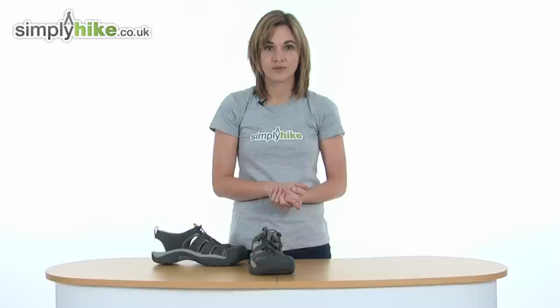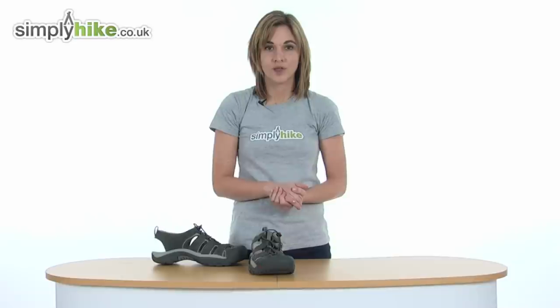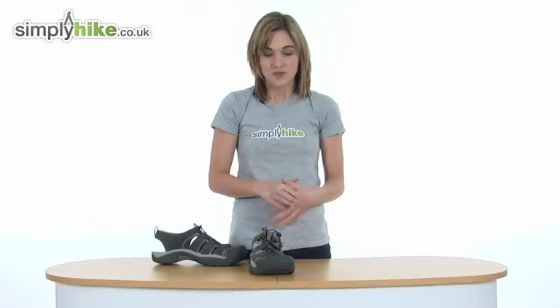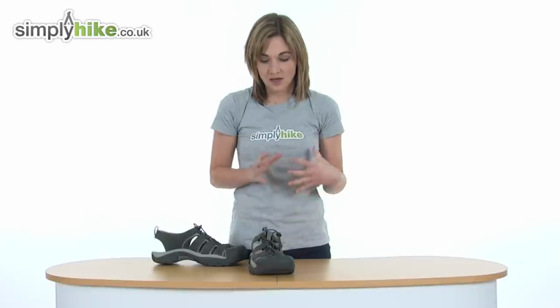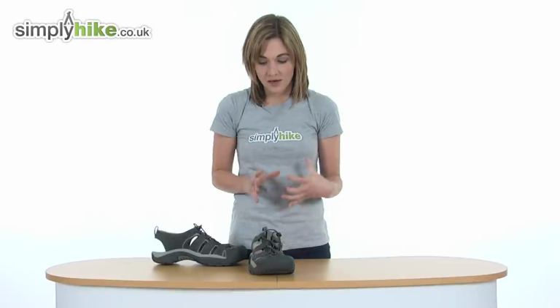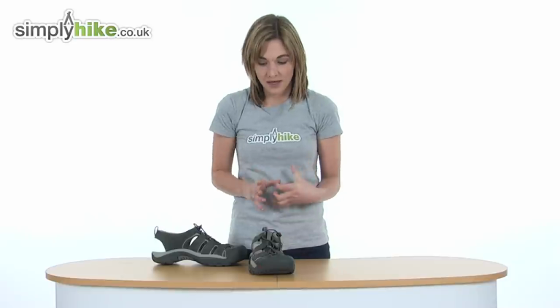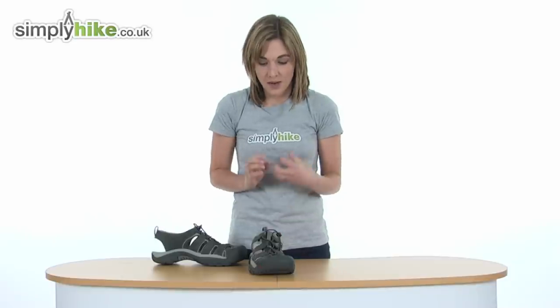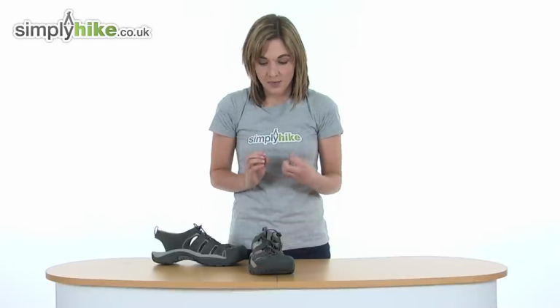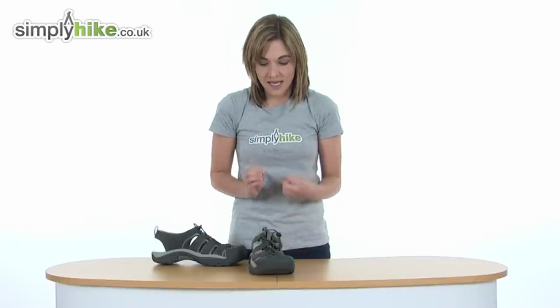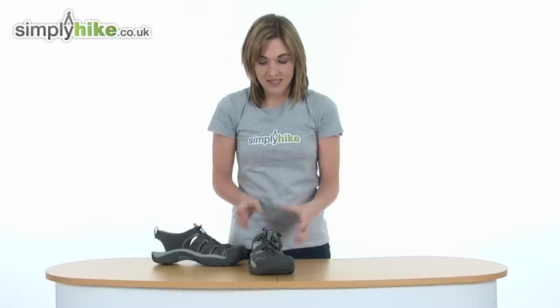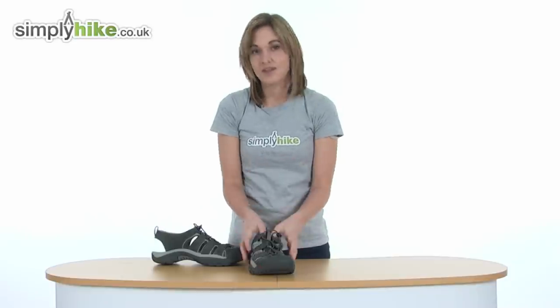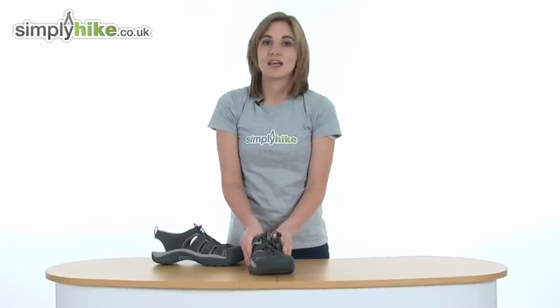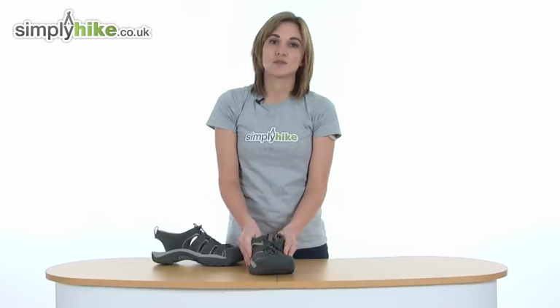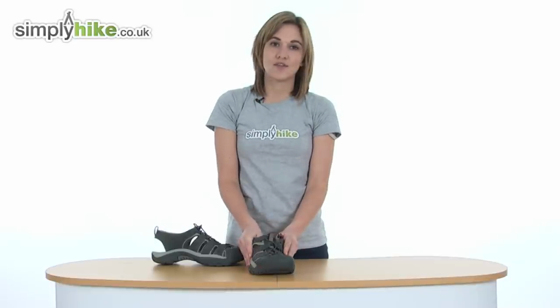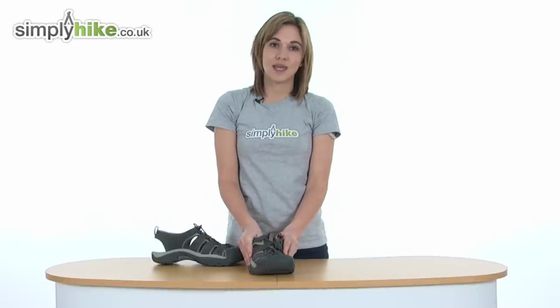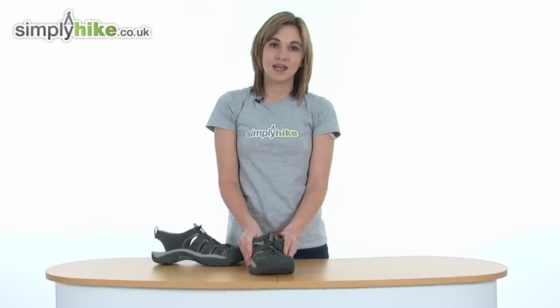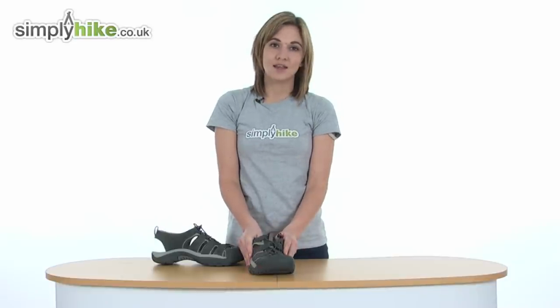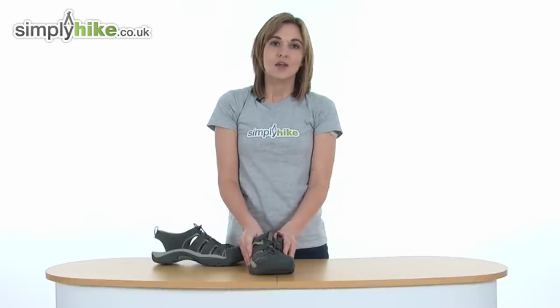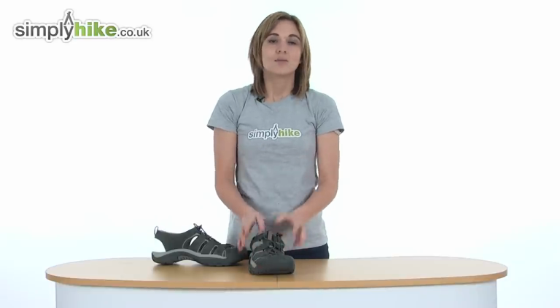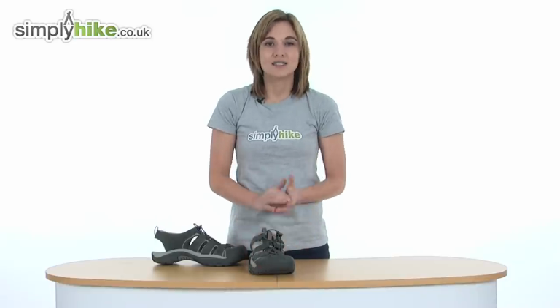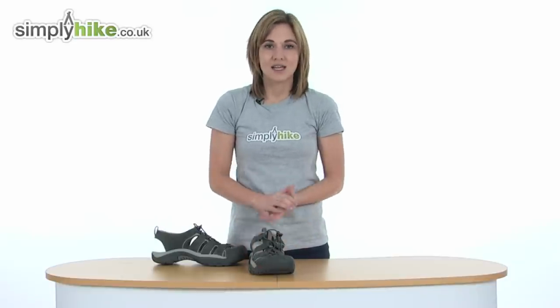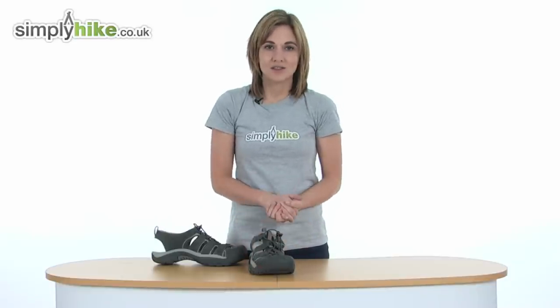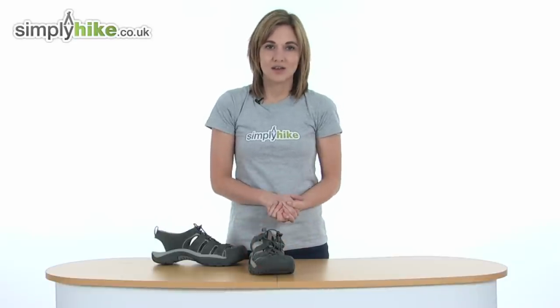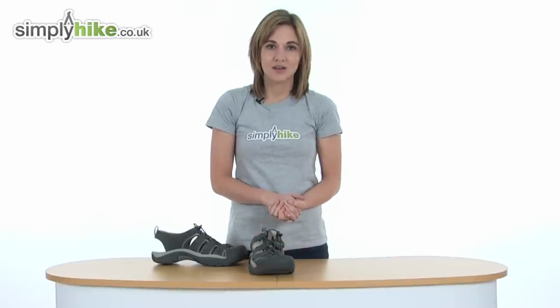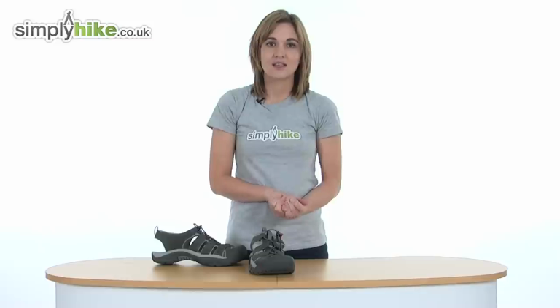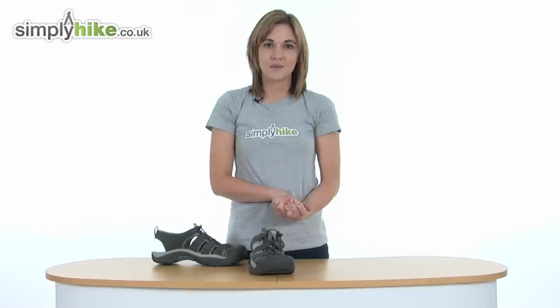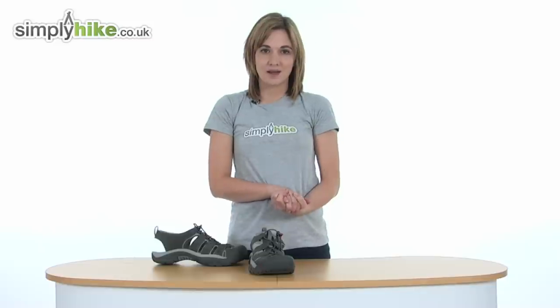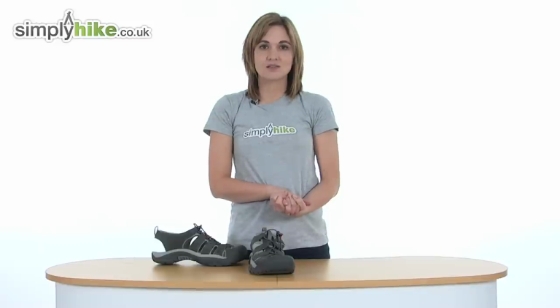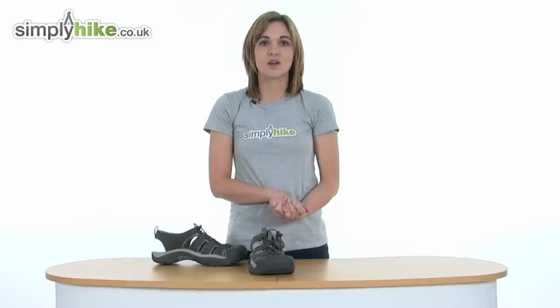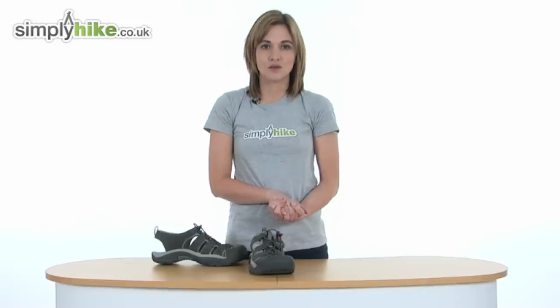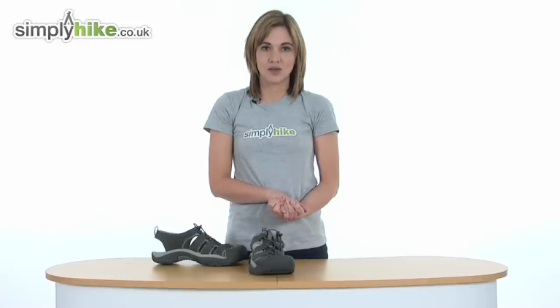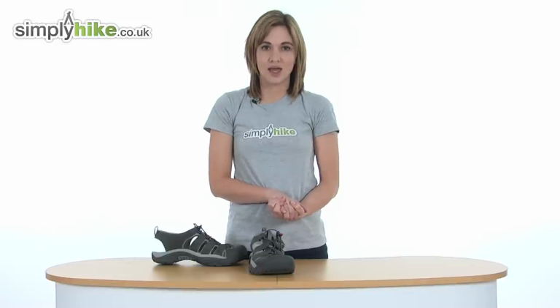So there's a lovely protective leather sandal there from Keene. Please take a closer look at simplyhike.co.uk.